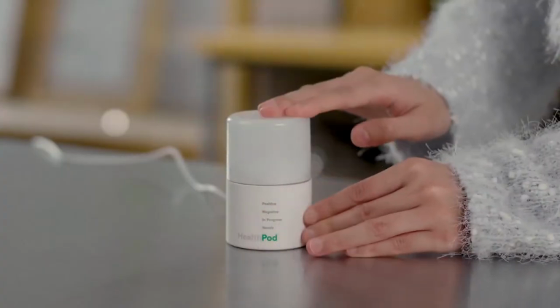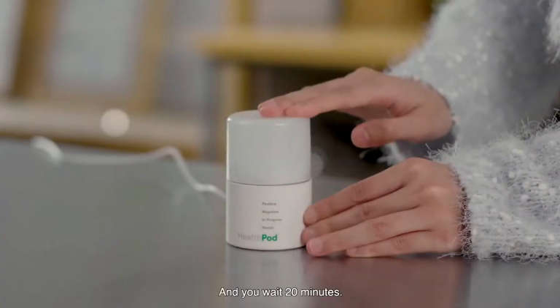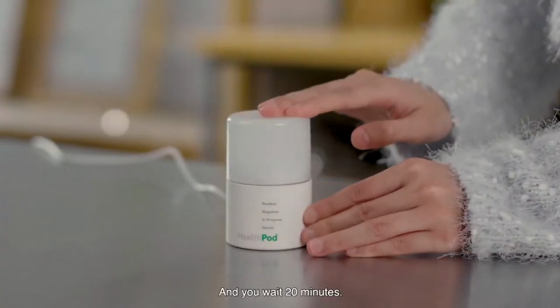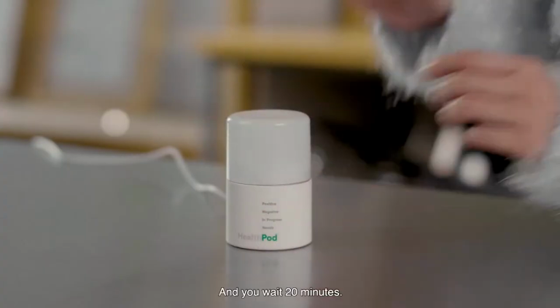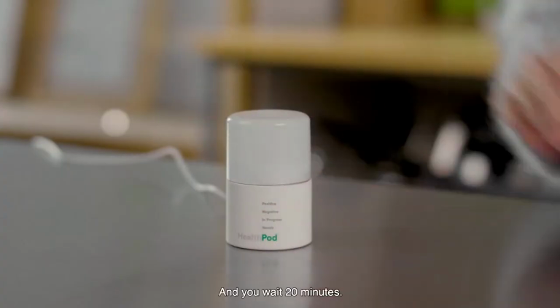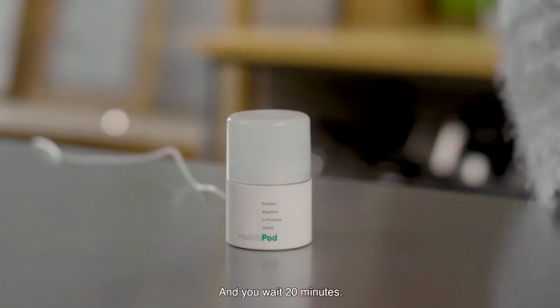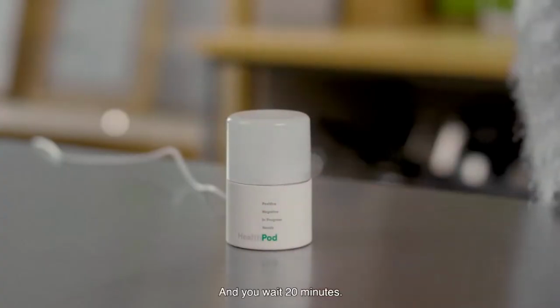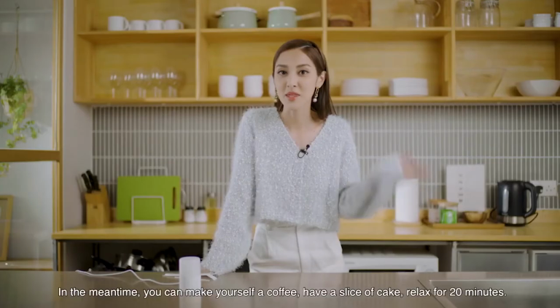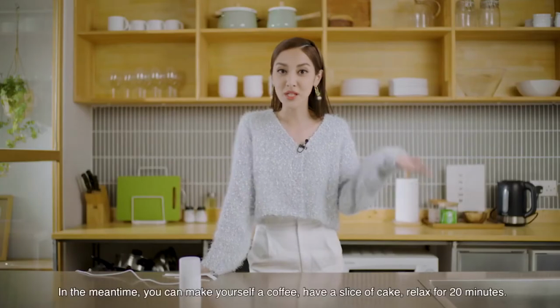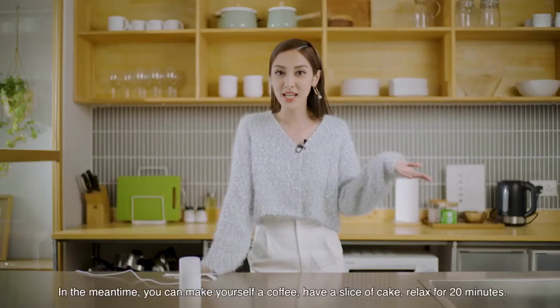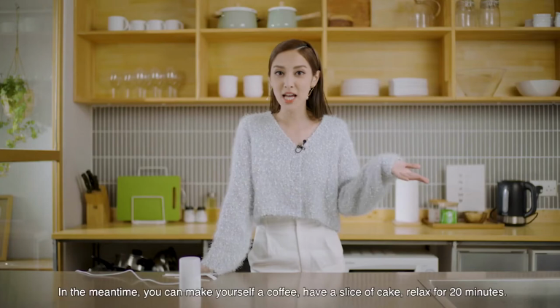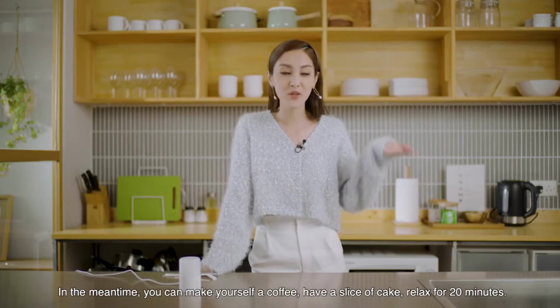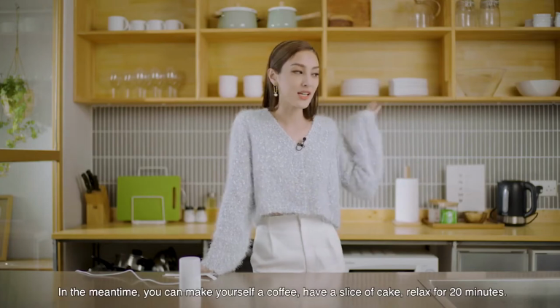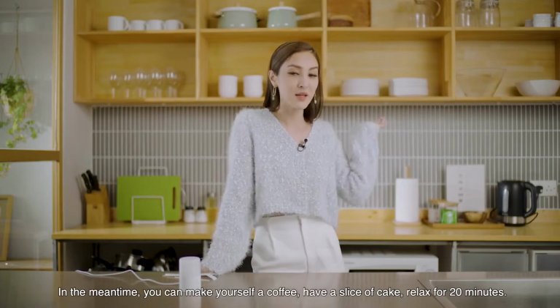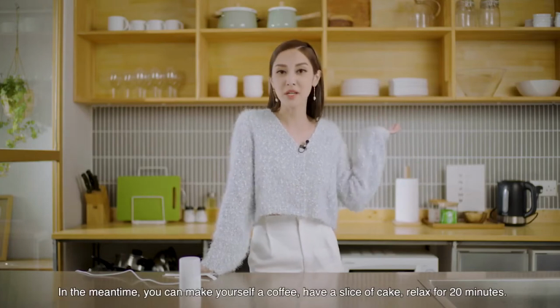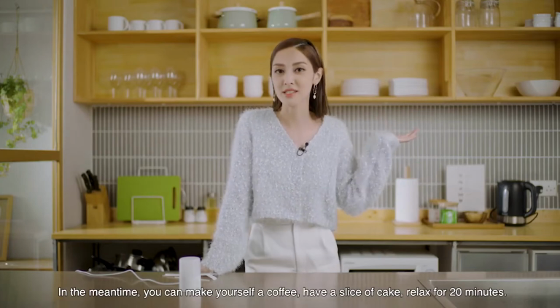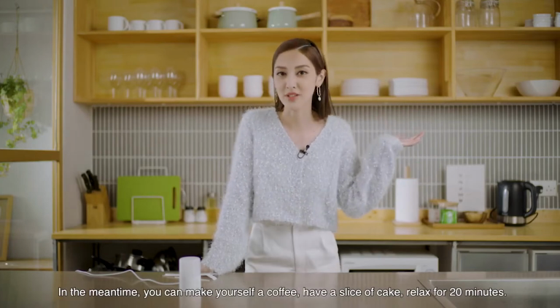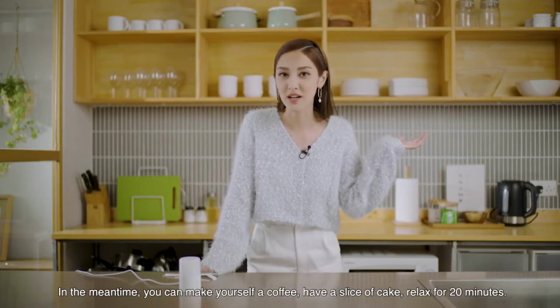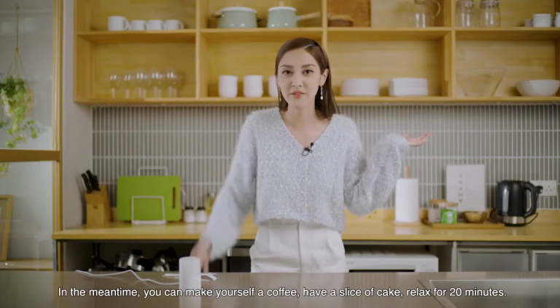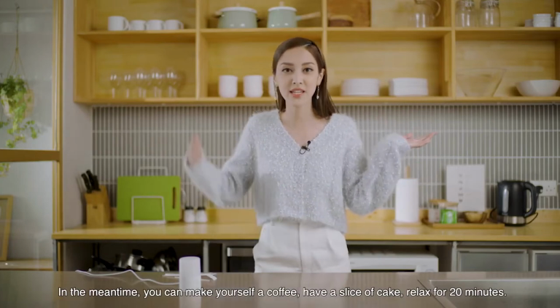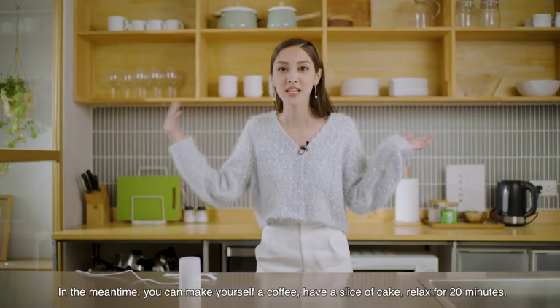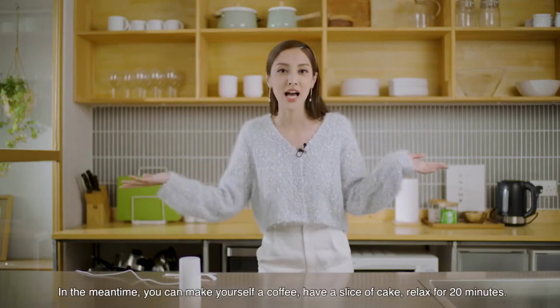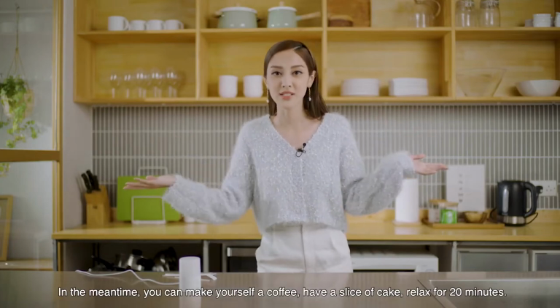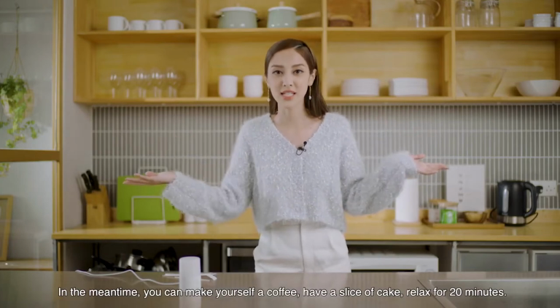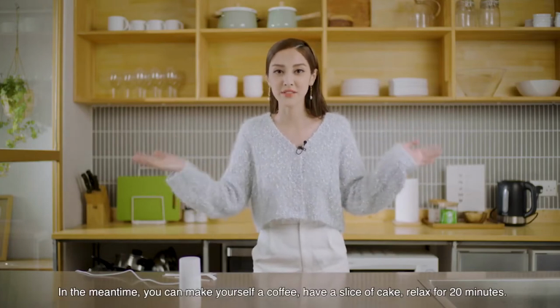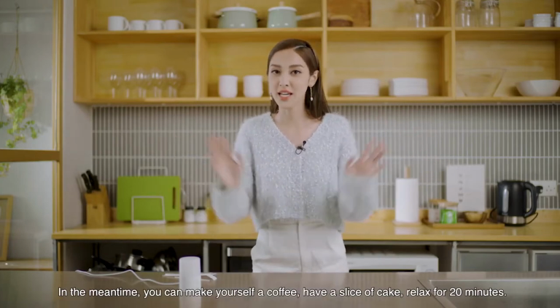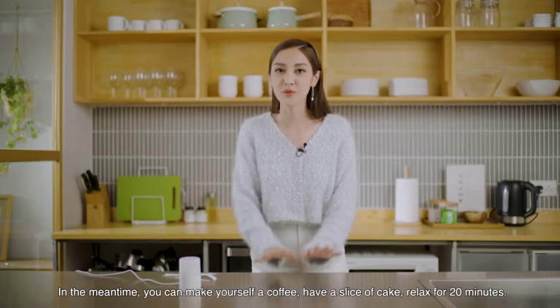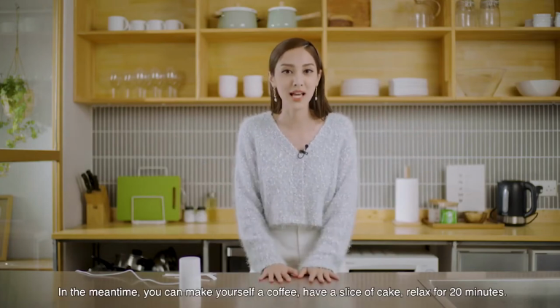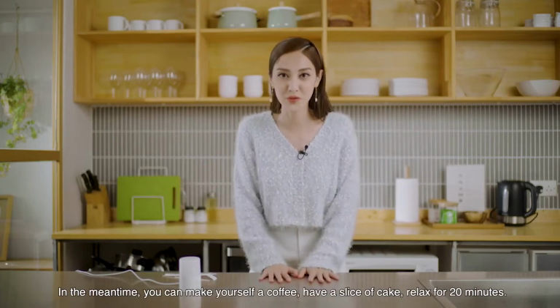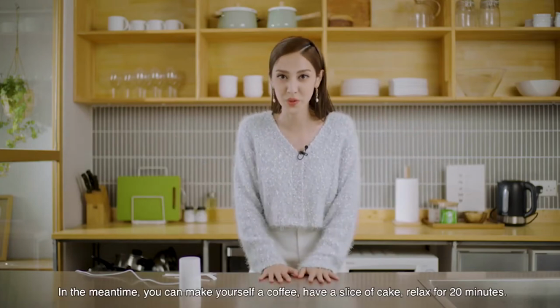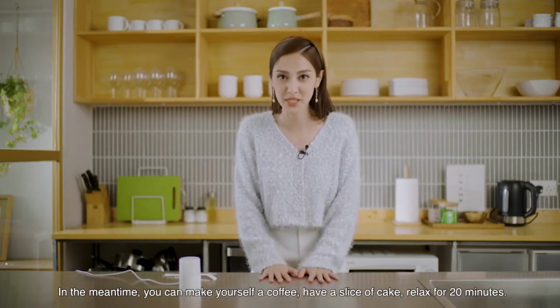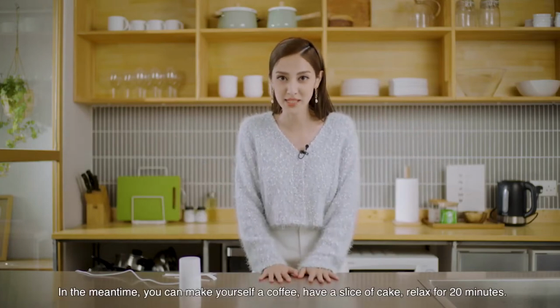Put your lid back on and you wait 20 minutes. In the meantime, you can make yourself a coffee, have a slice of cake, and relax for 20 minutes.